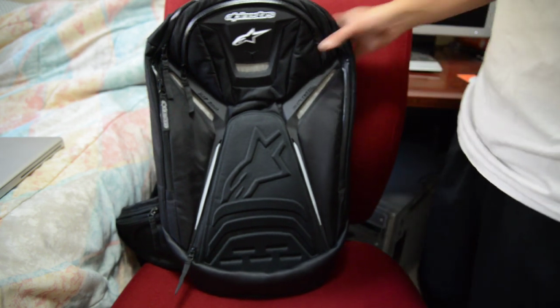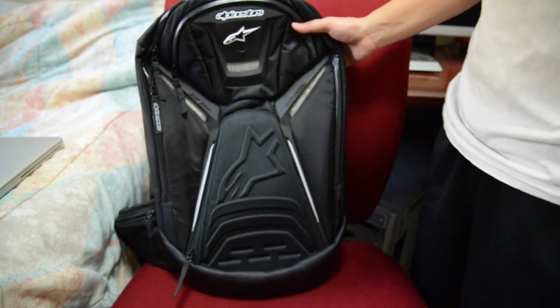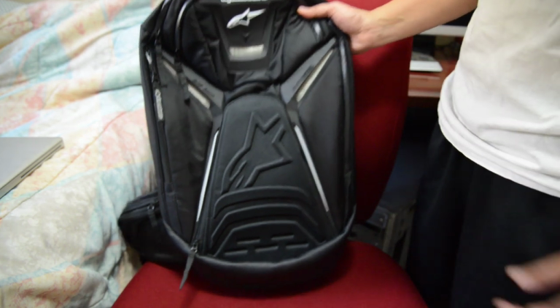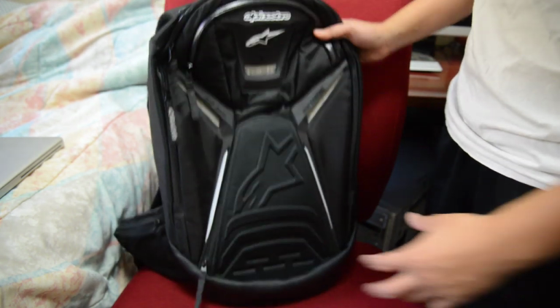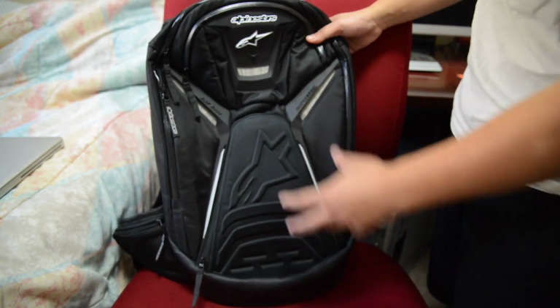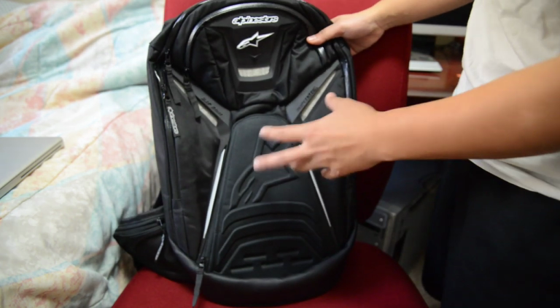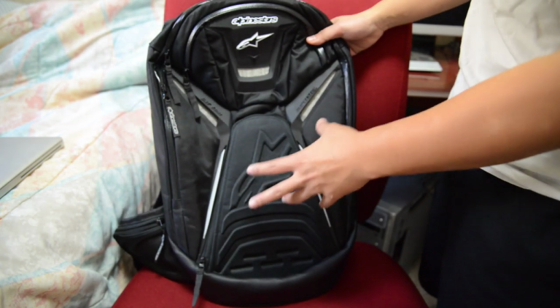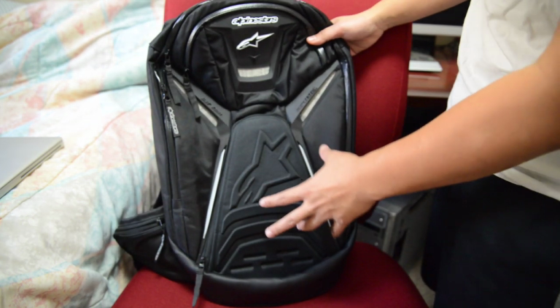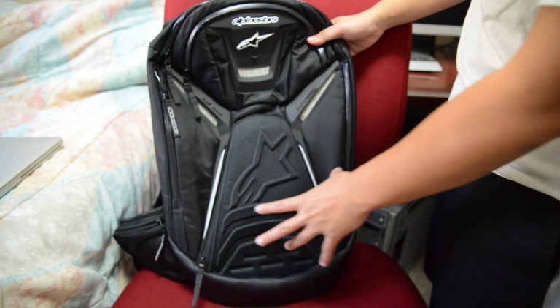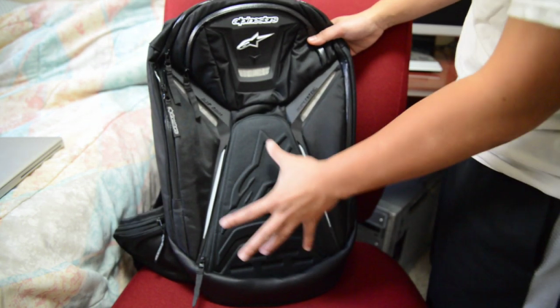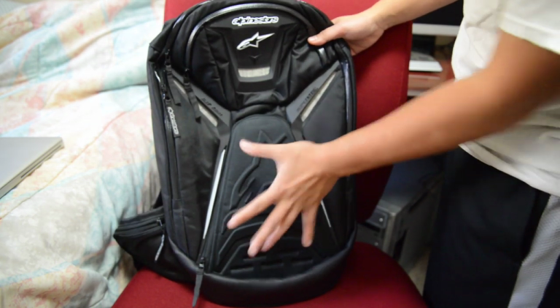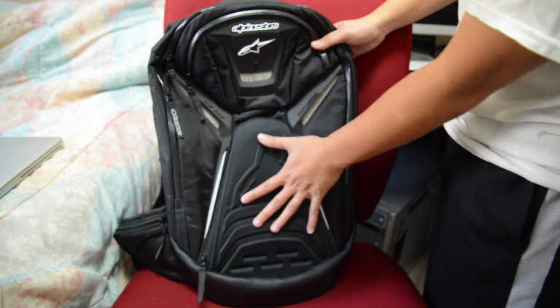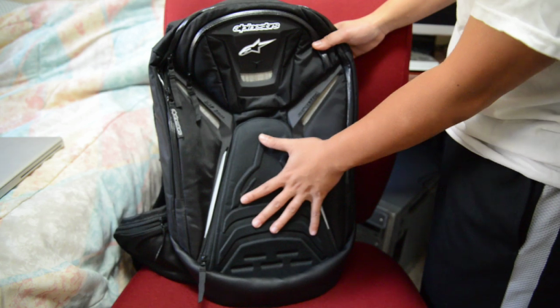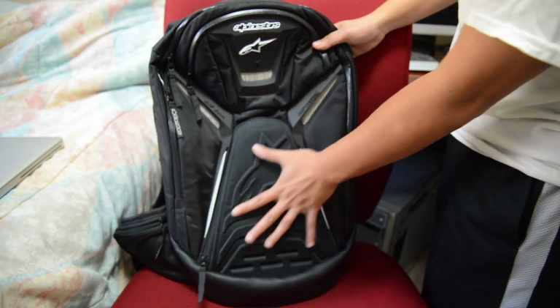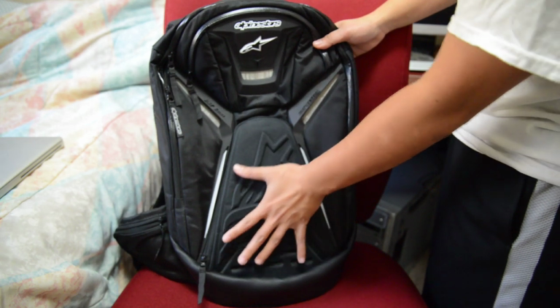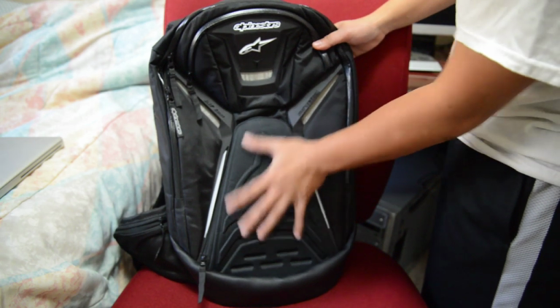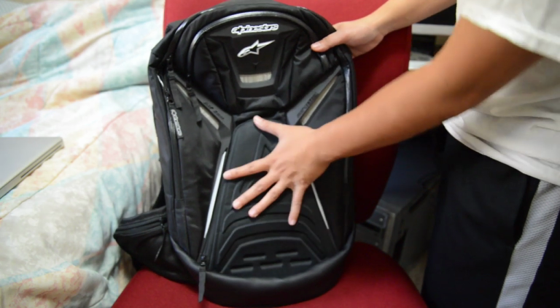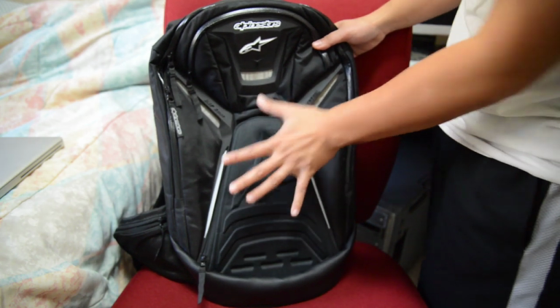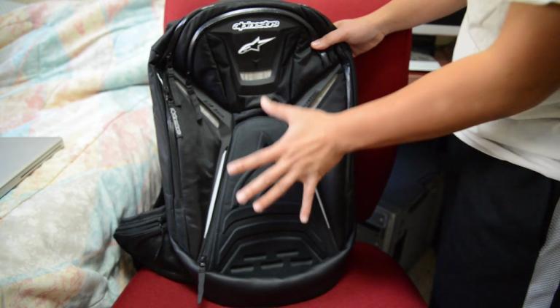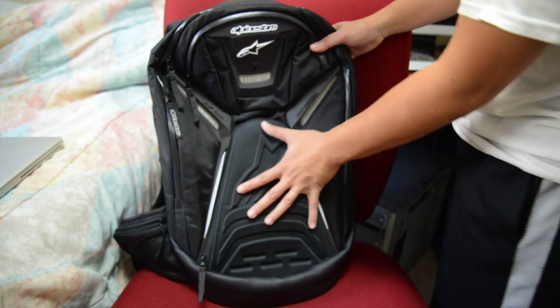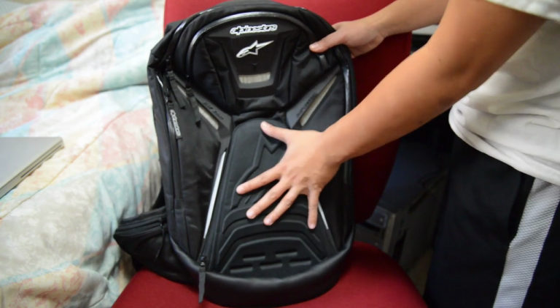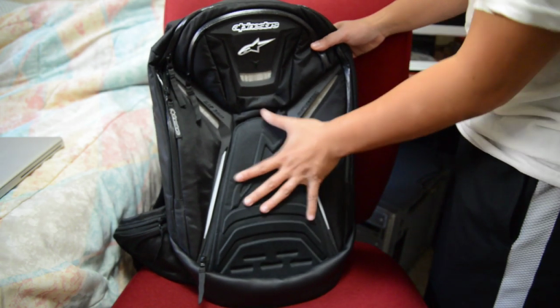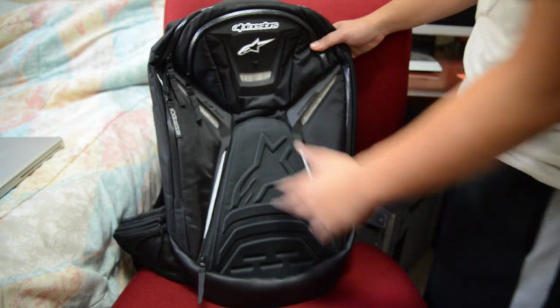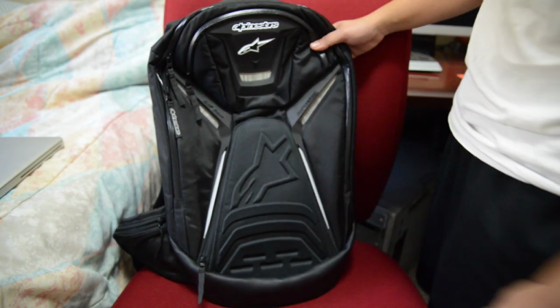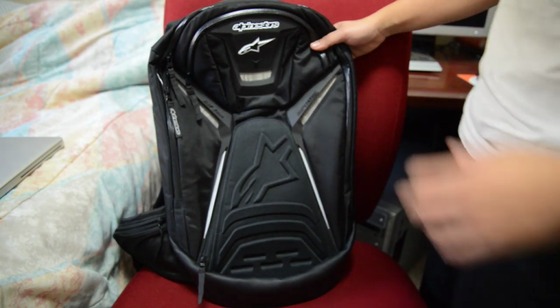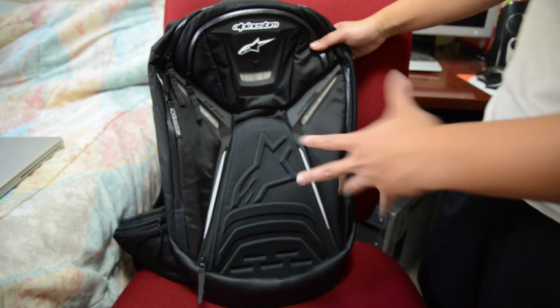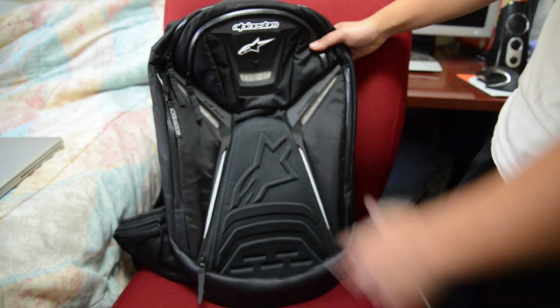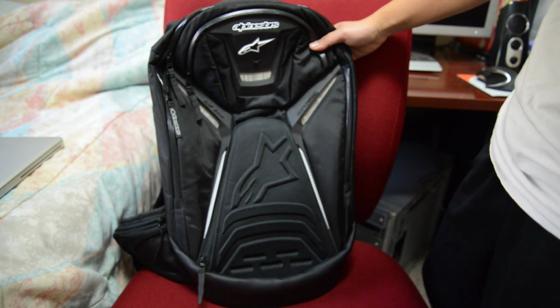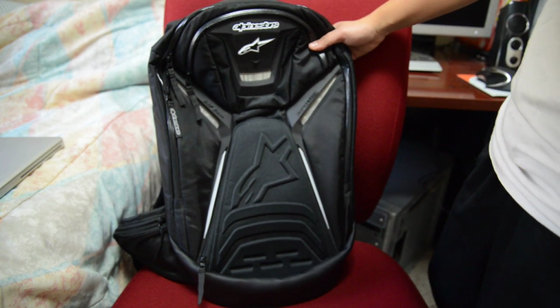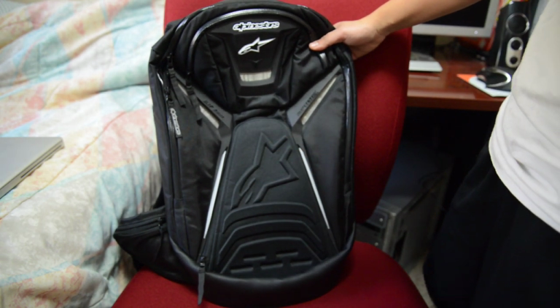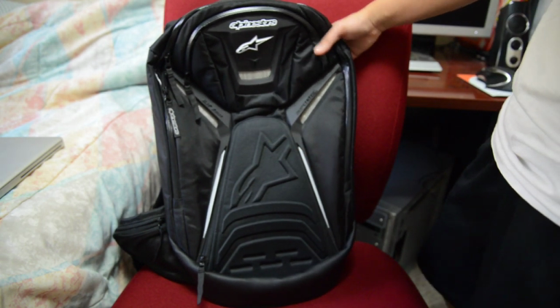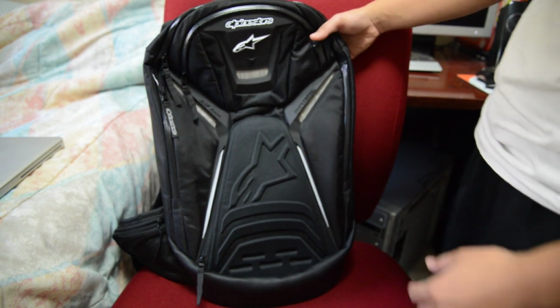Next, I will talk about this — this is the helmet pocket. I'll show you later how that works, and when we get there I'll show you how it looks inside.